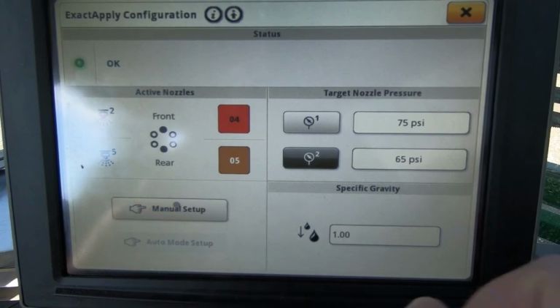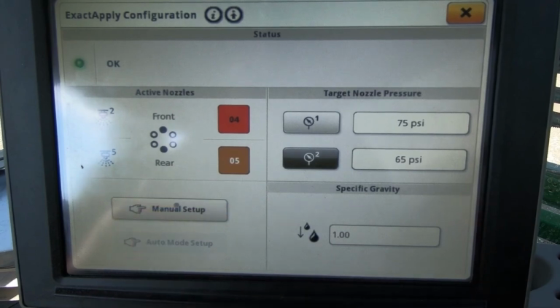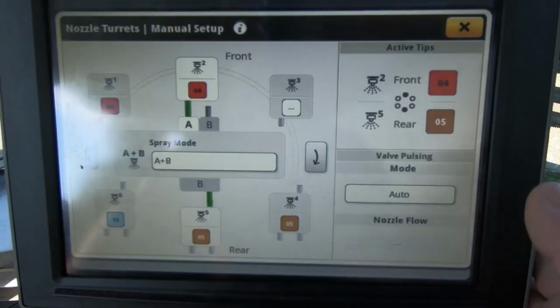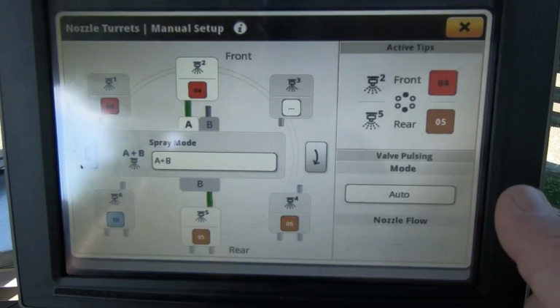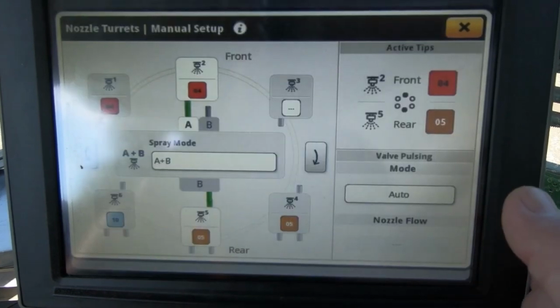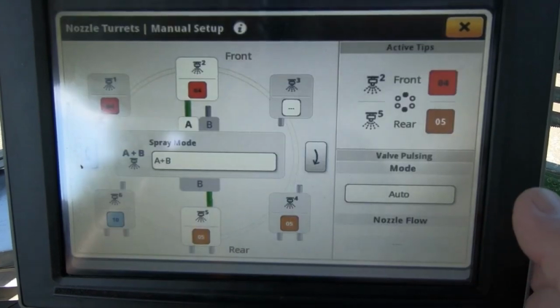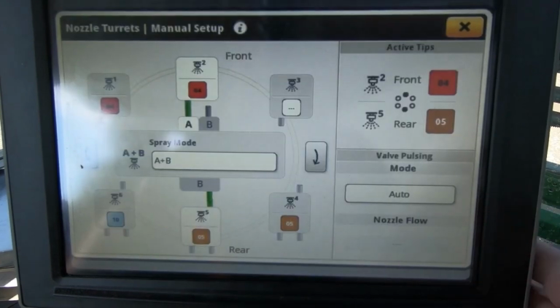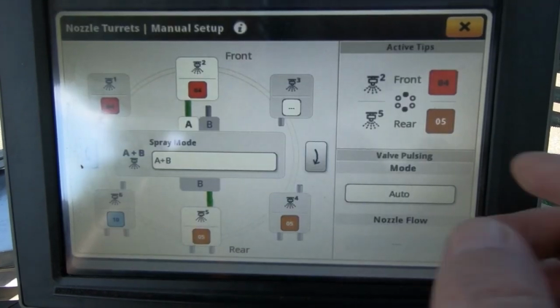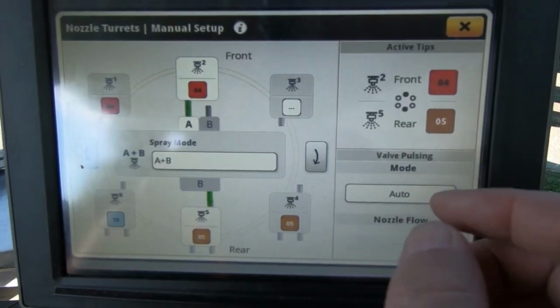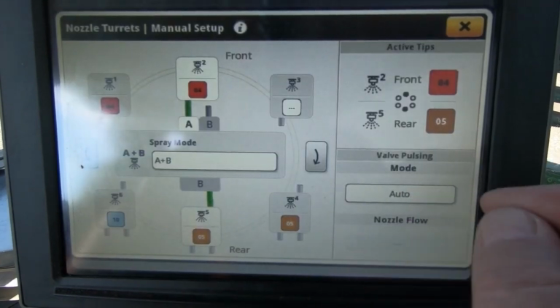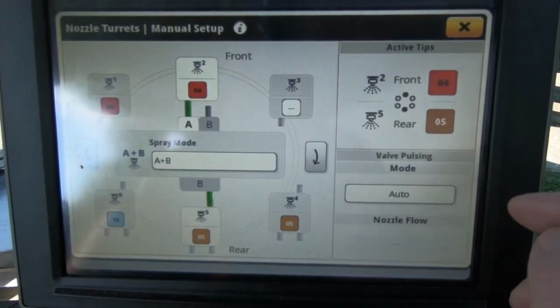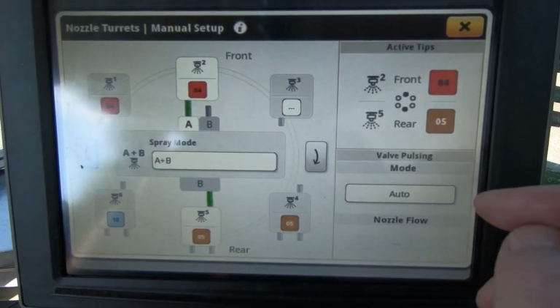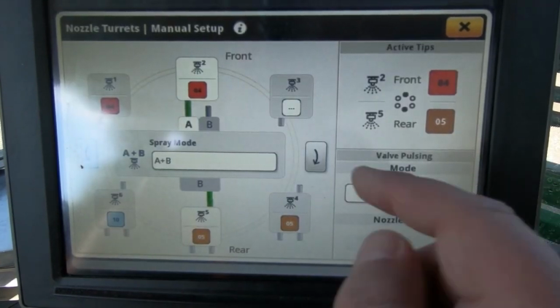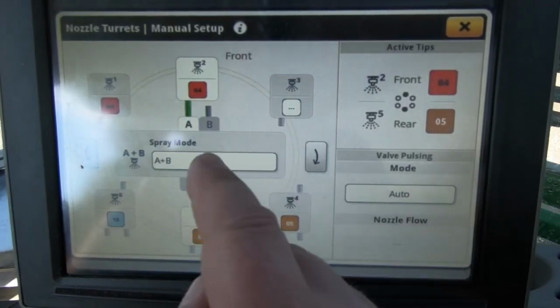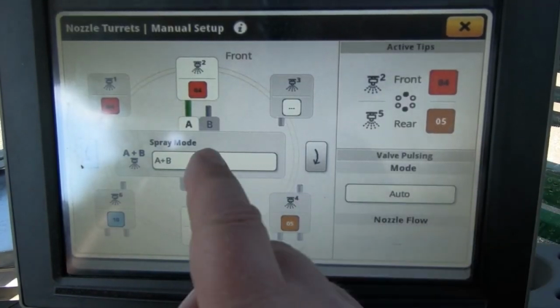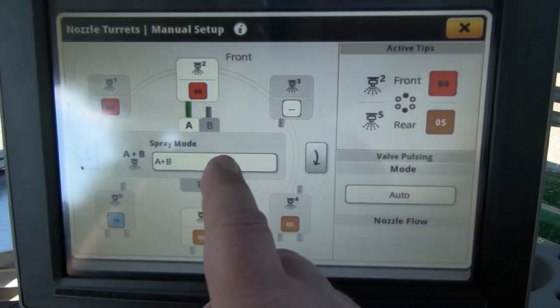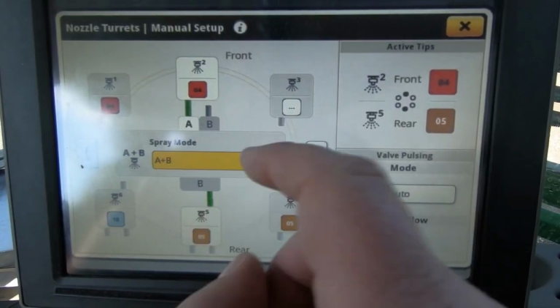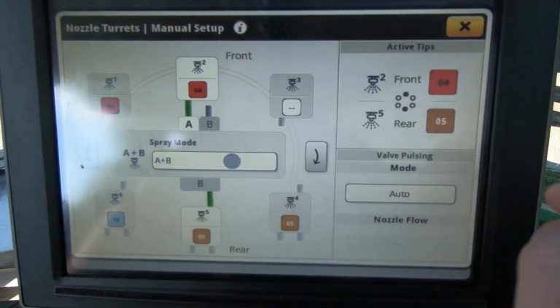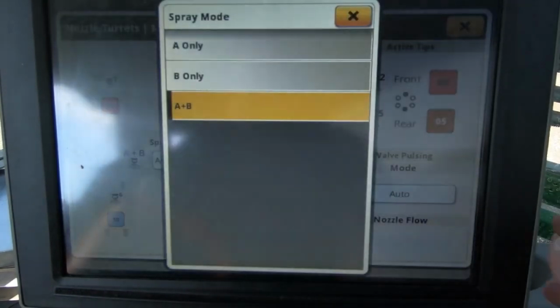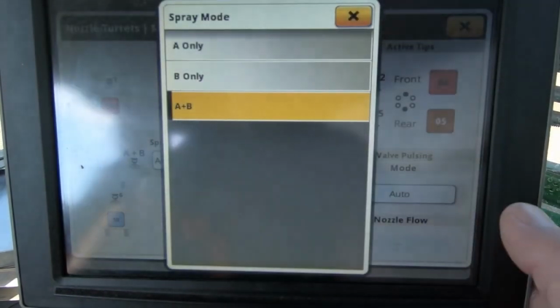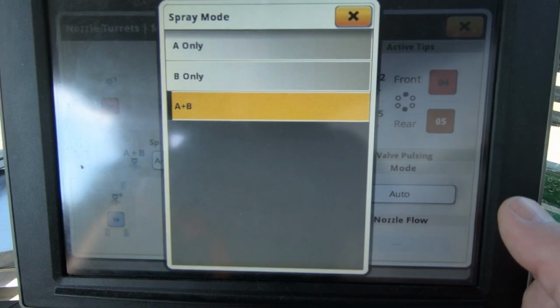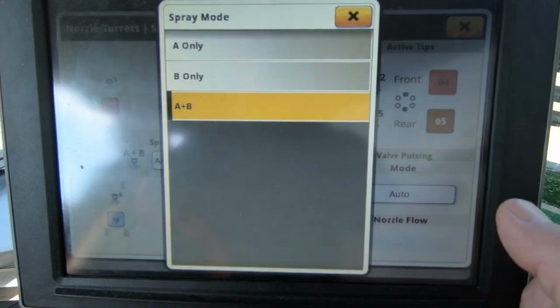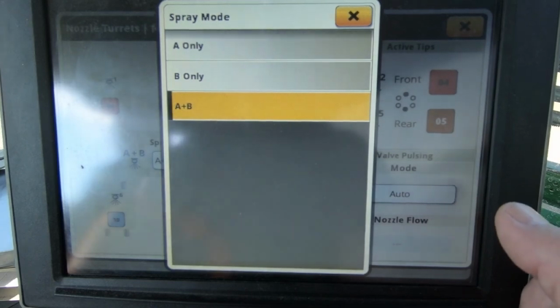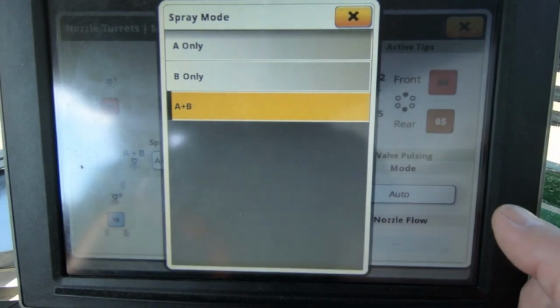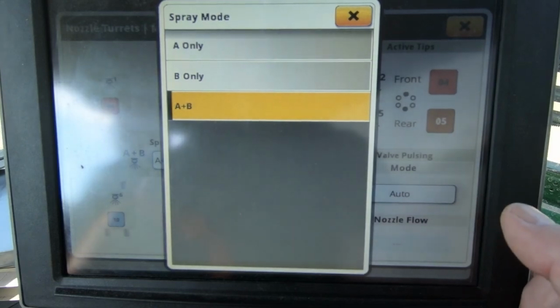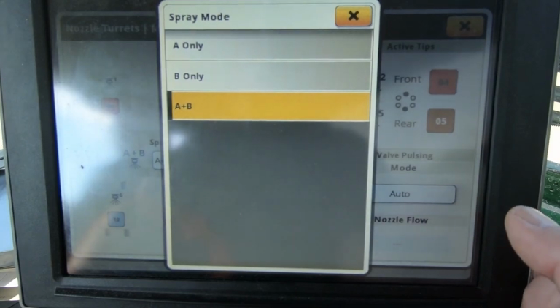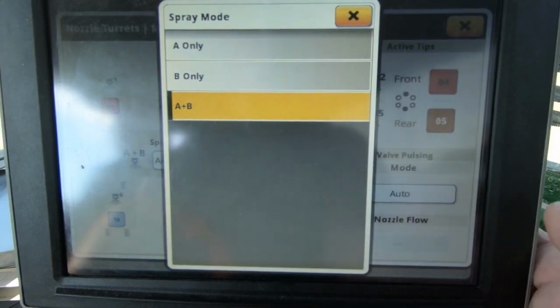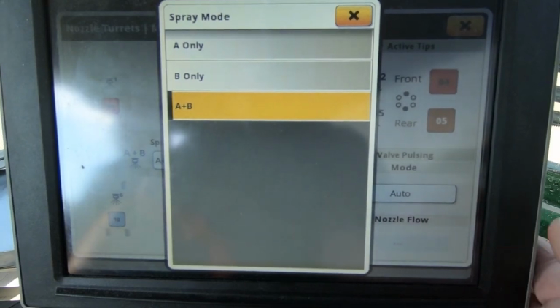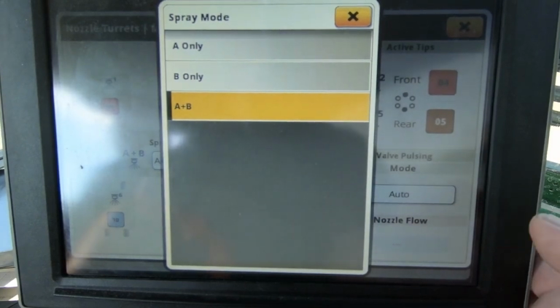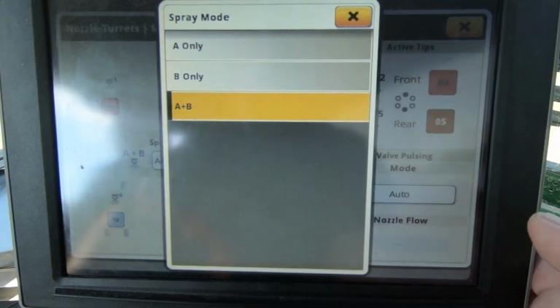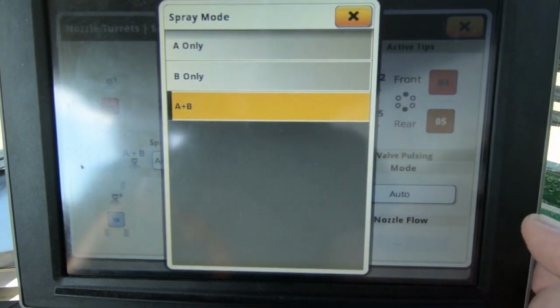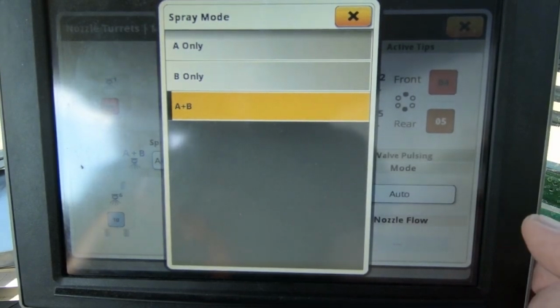In manual setup you can set it up for A only, B only, or A plus B.